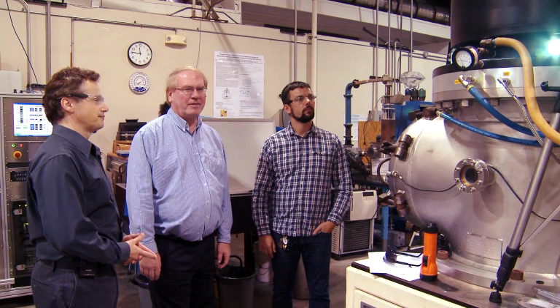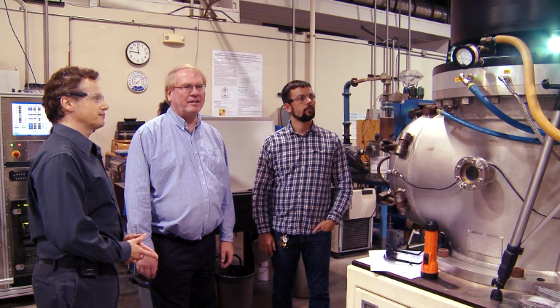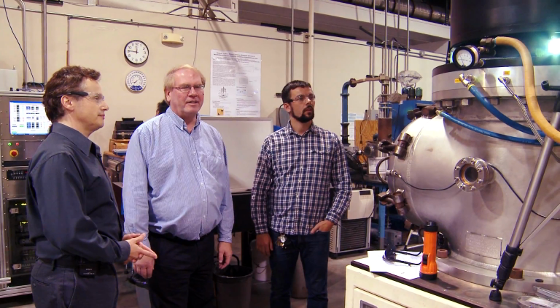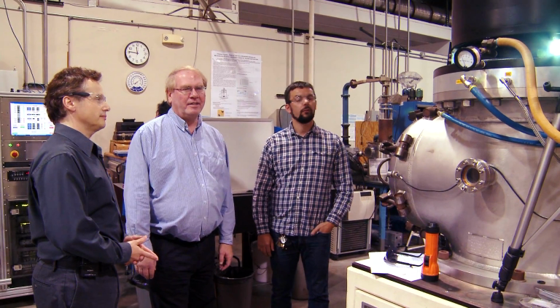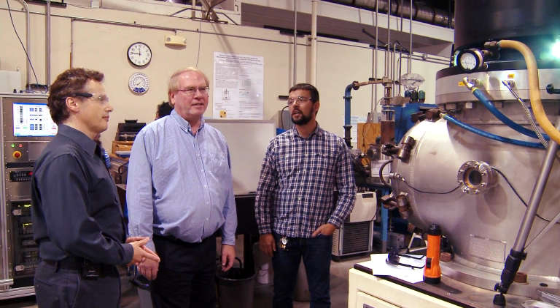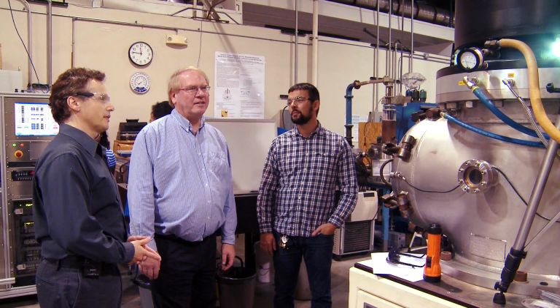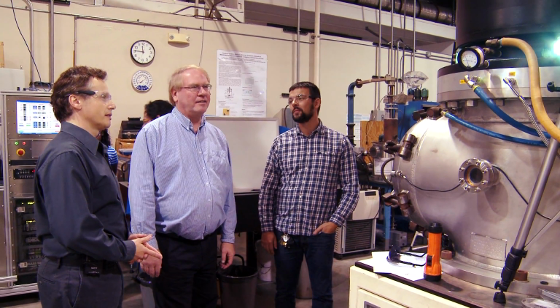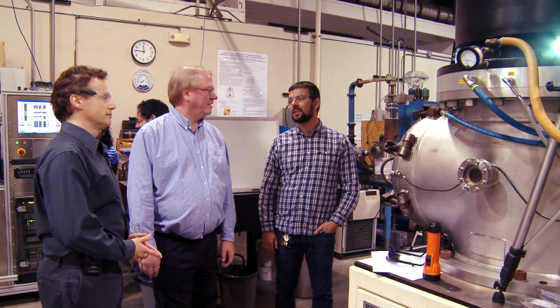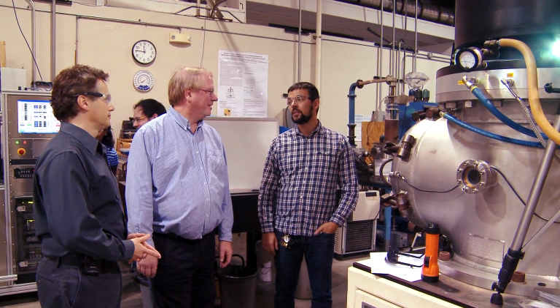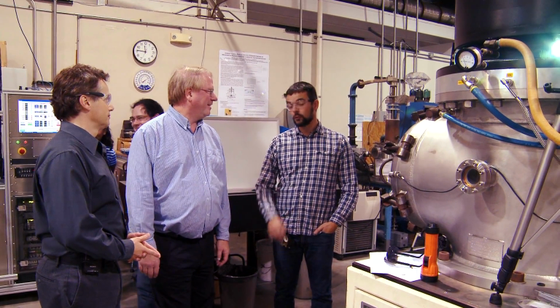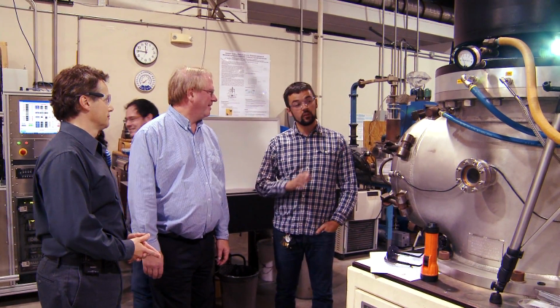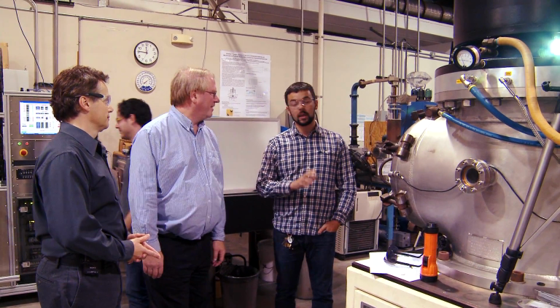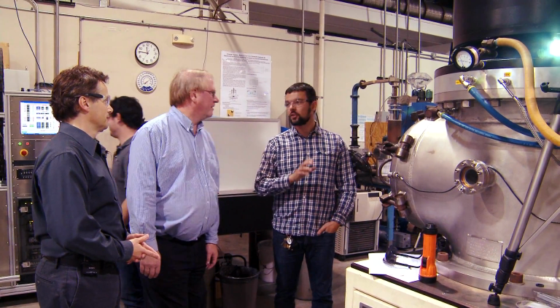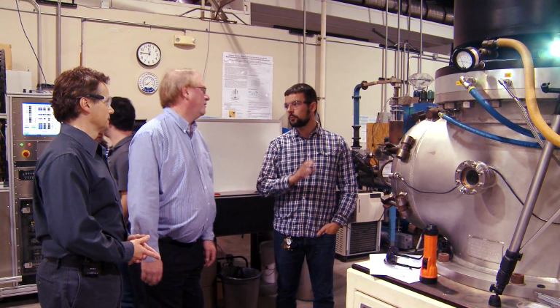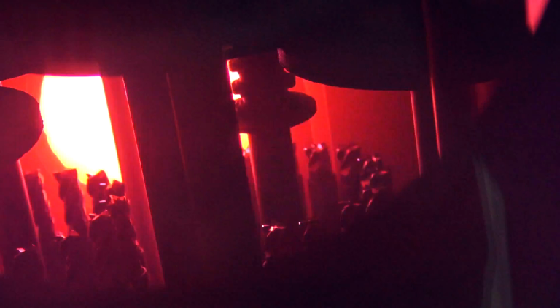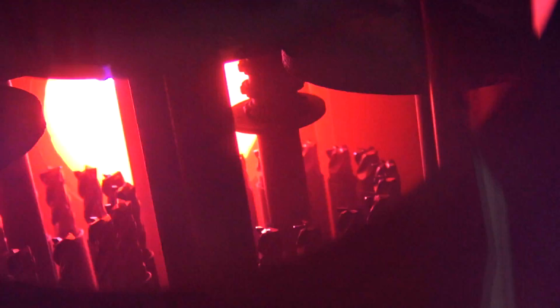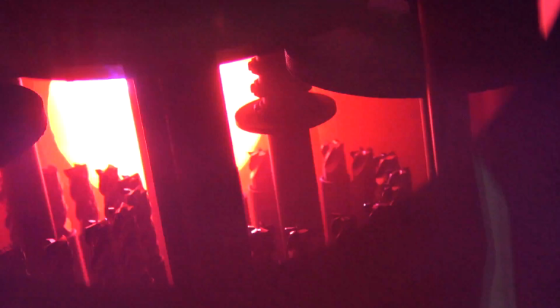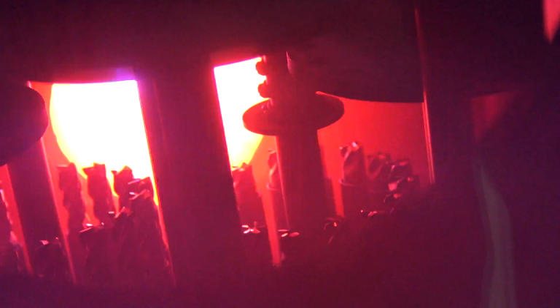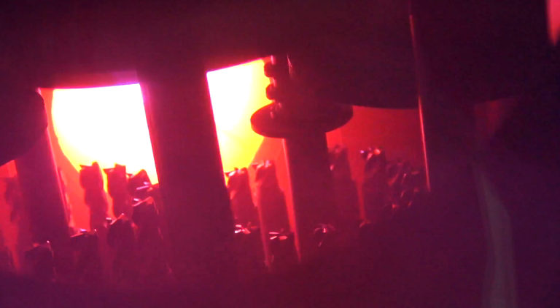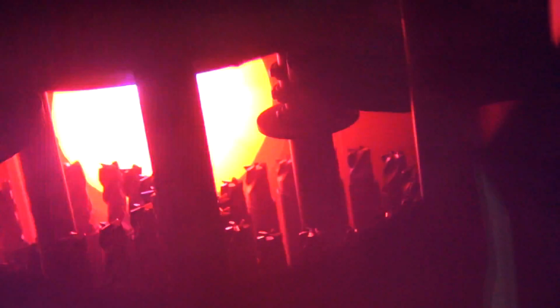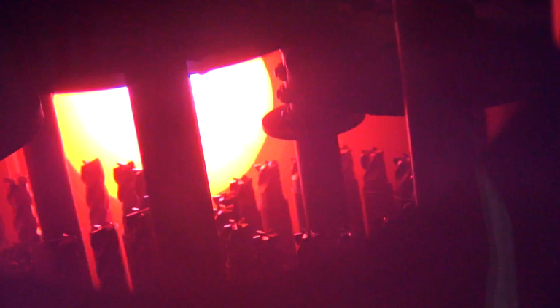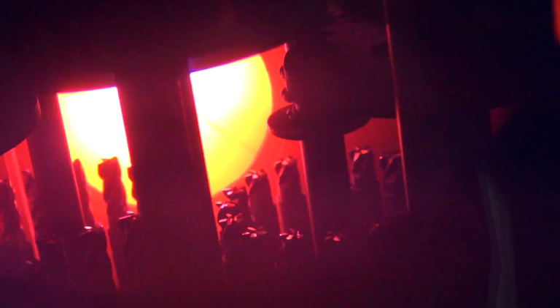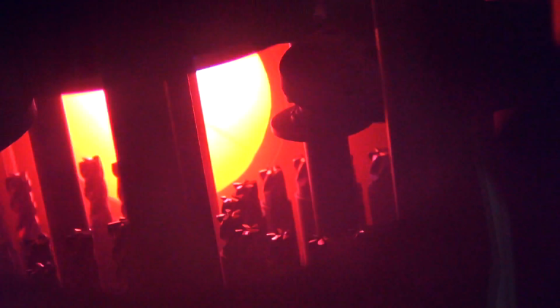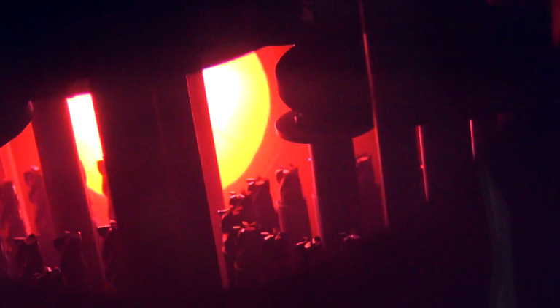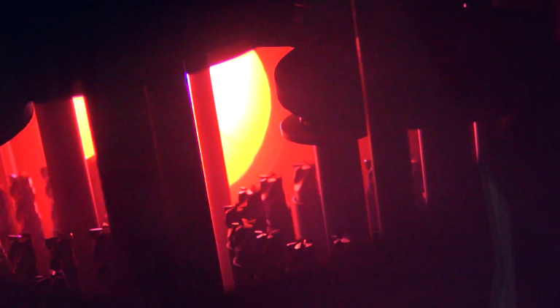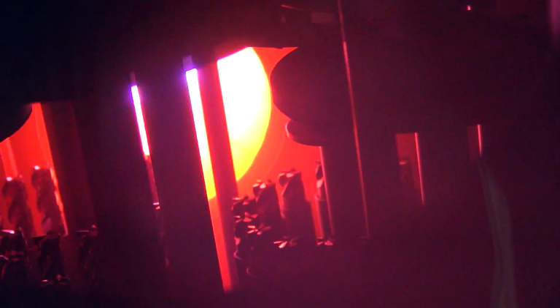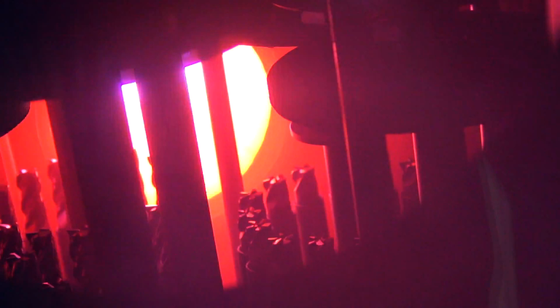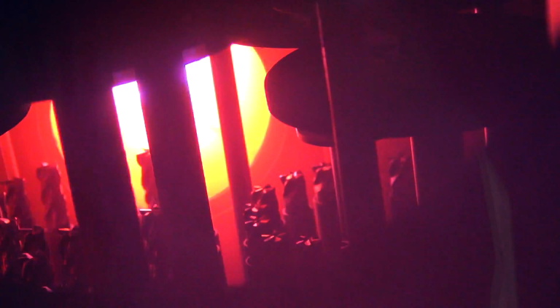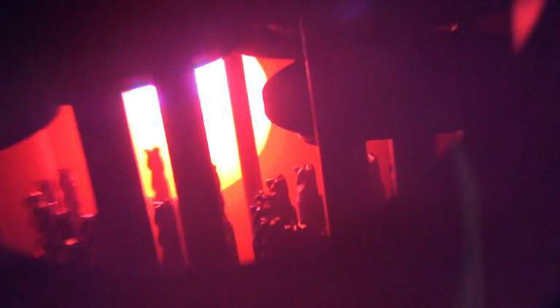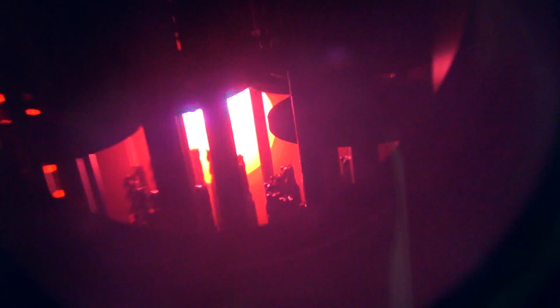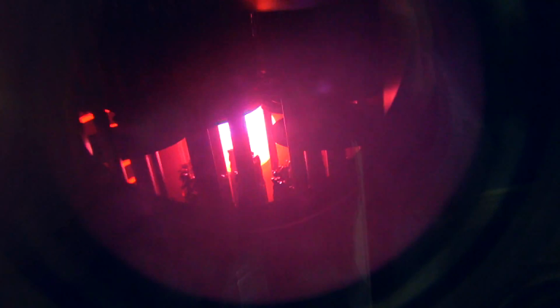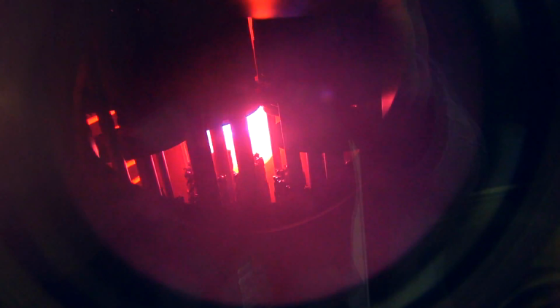The students and engineers in this lab use the vapor phase technique, which allows them to grow the diamonds layer by layer.